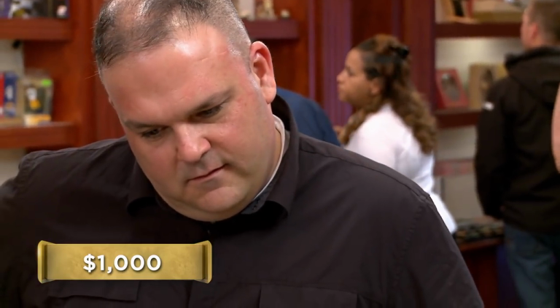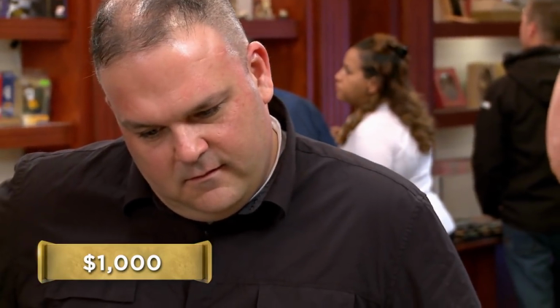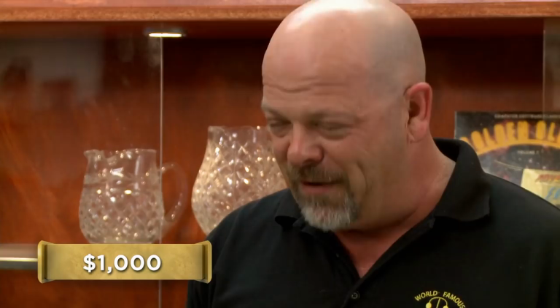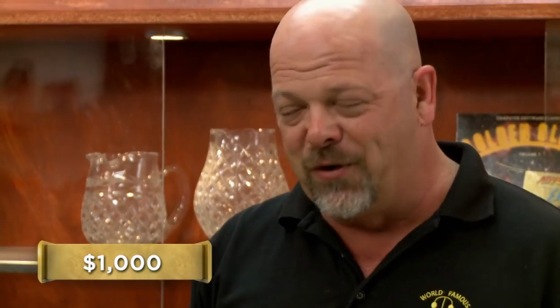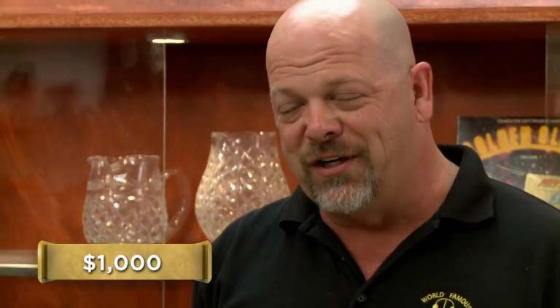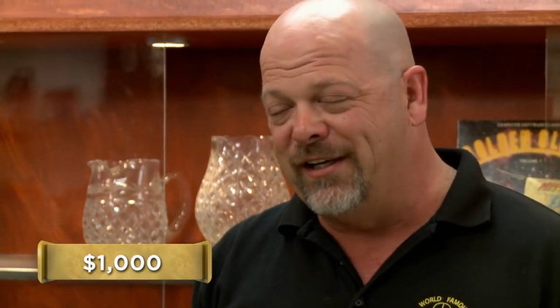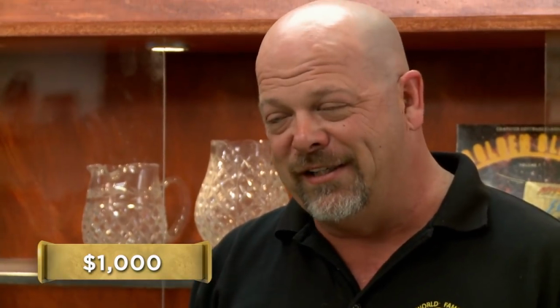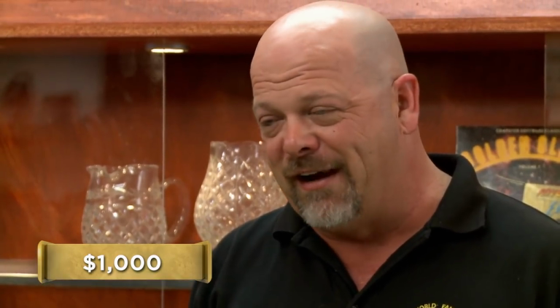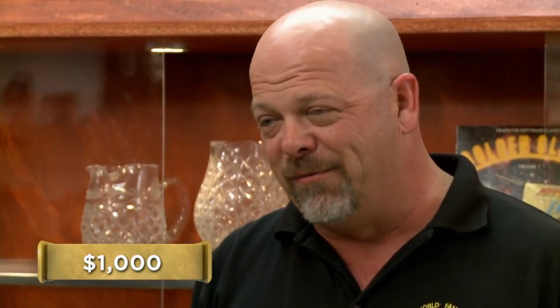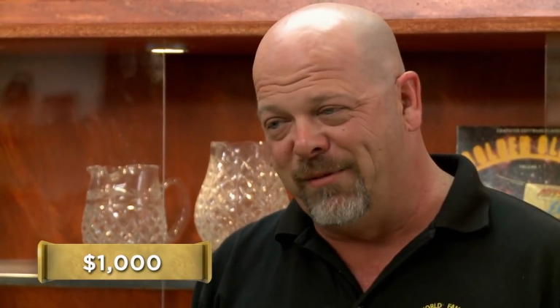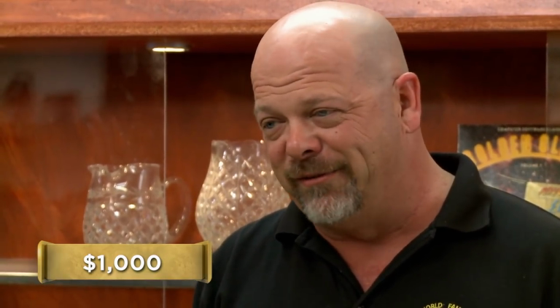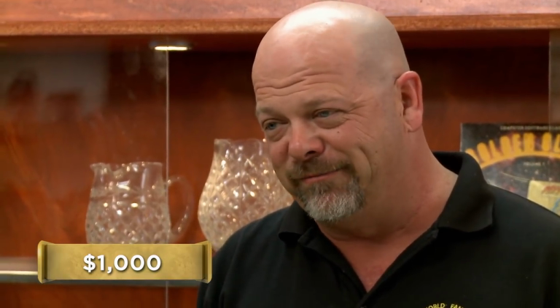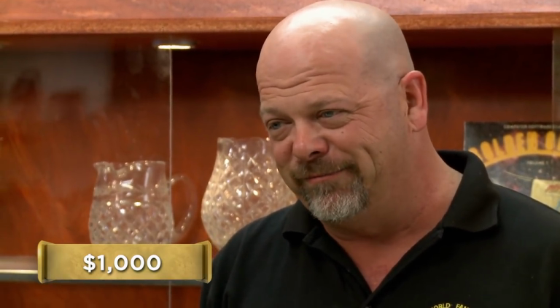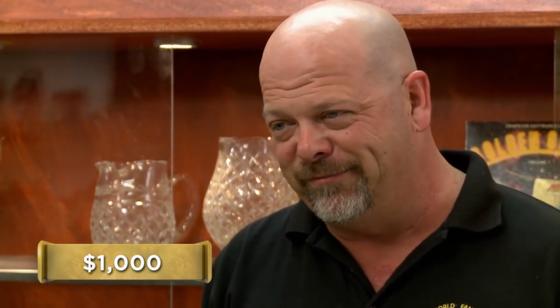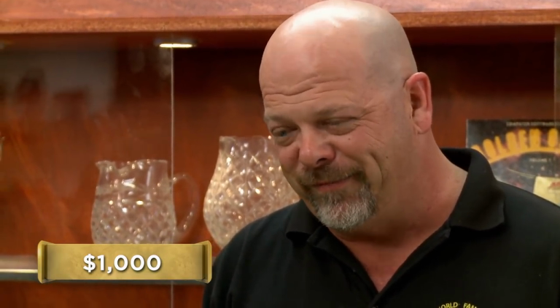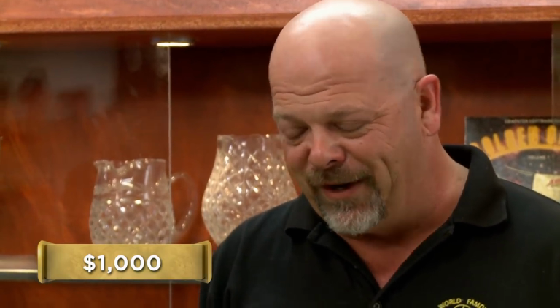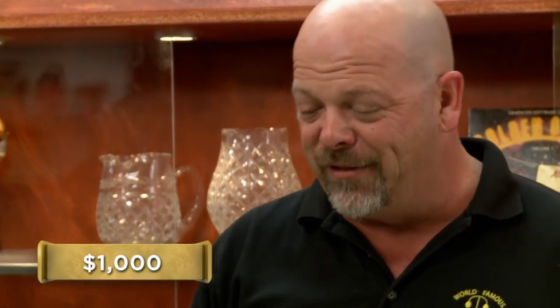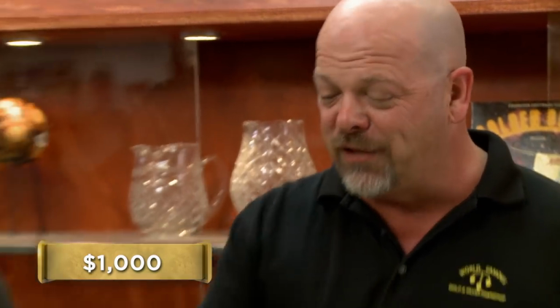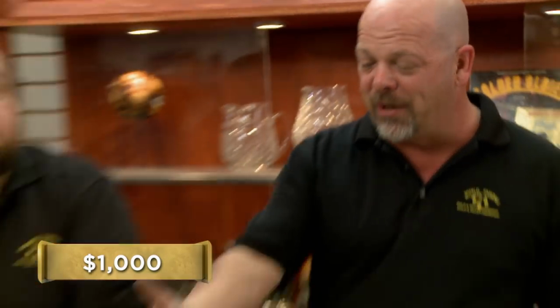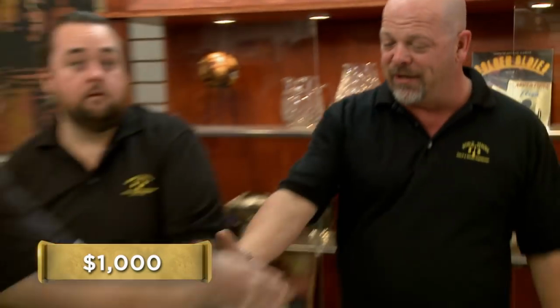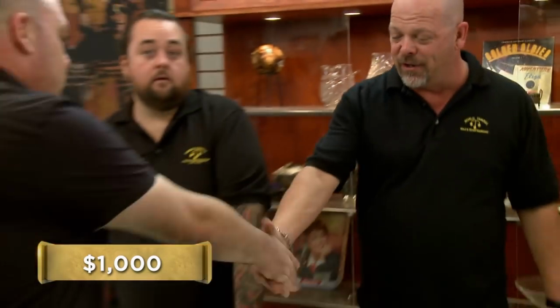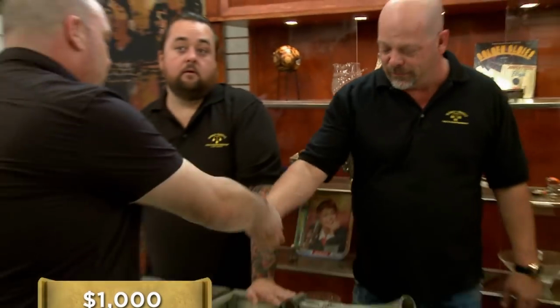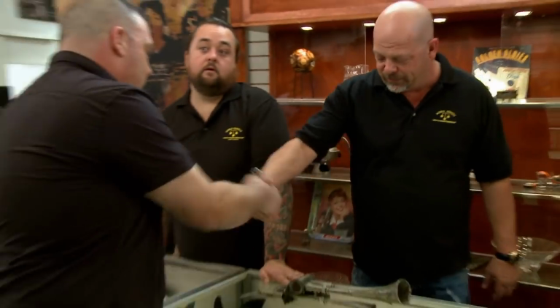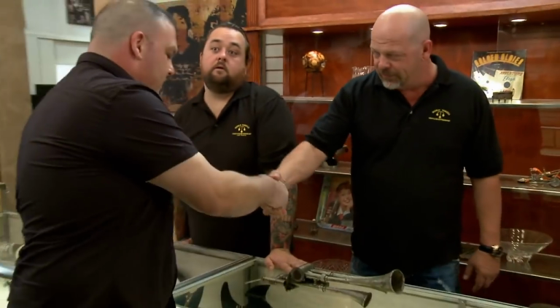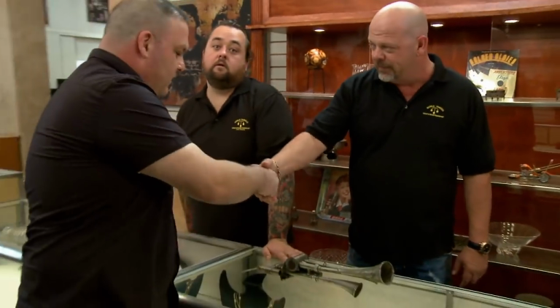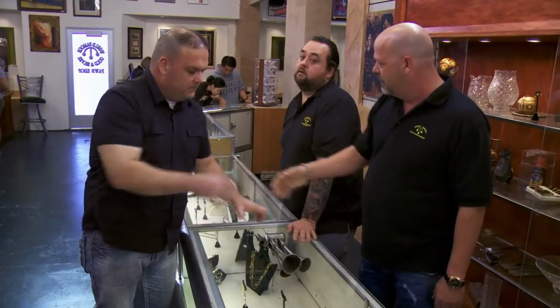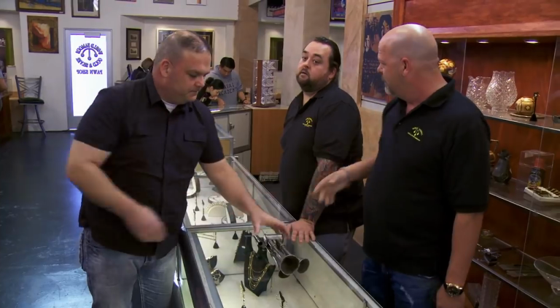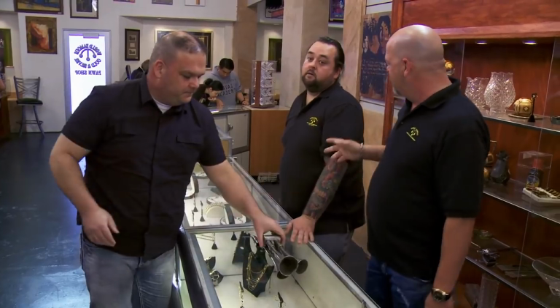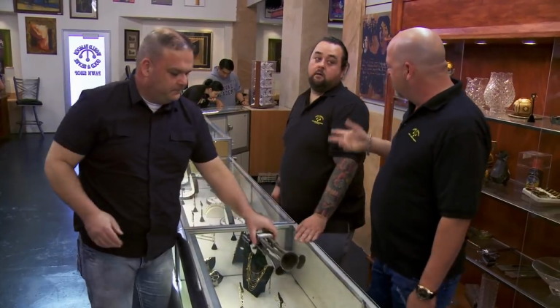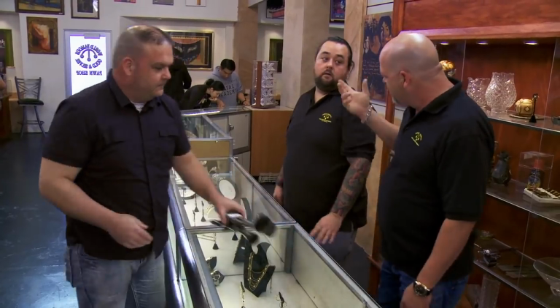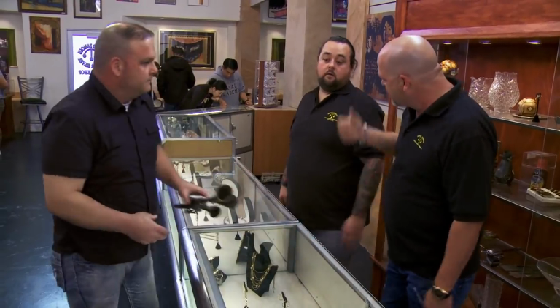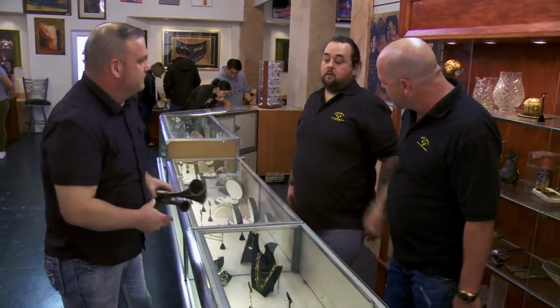Unfortunately, it's not for me, man. OK, all right, thanks for bringing that in. No problem, thank you. Good job, help some customers.